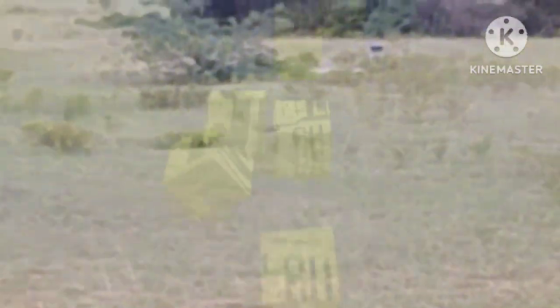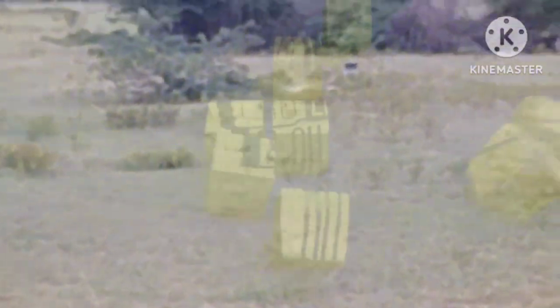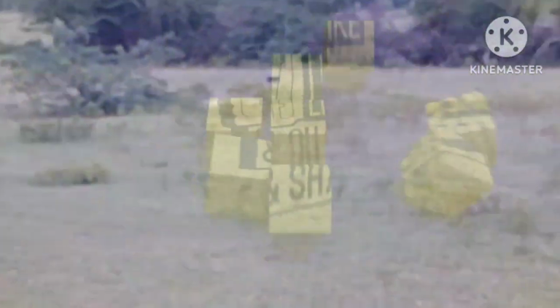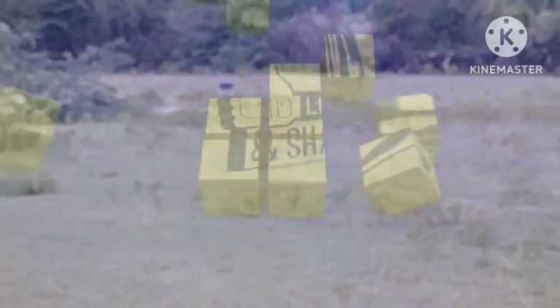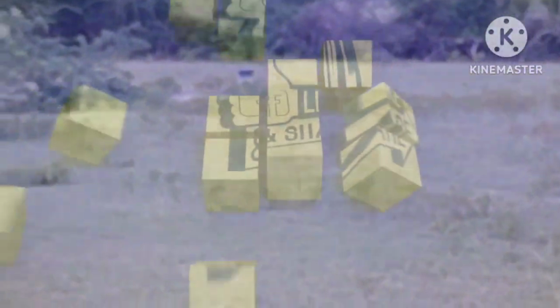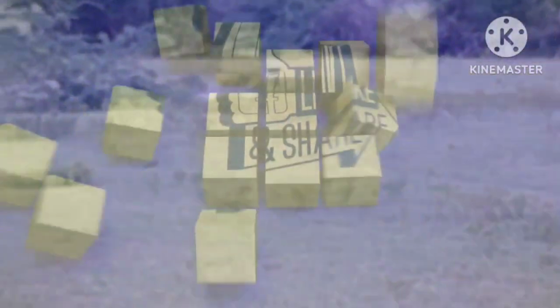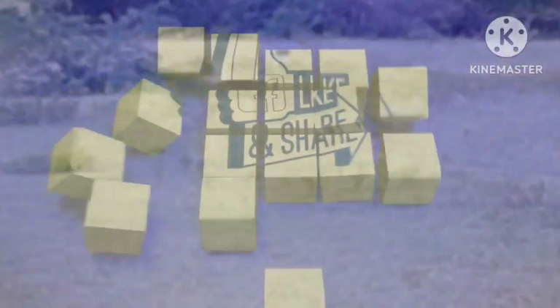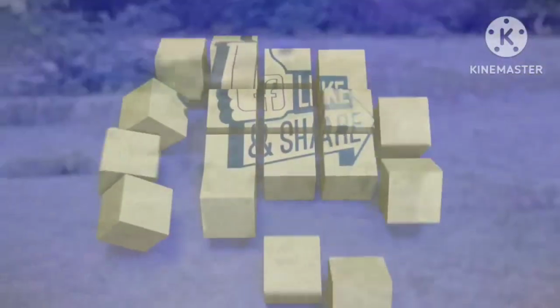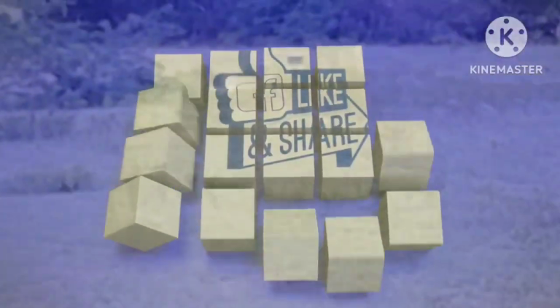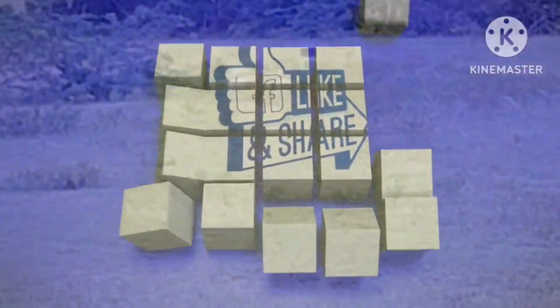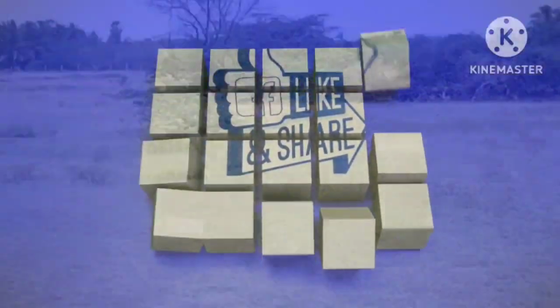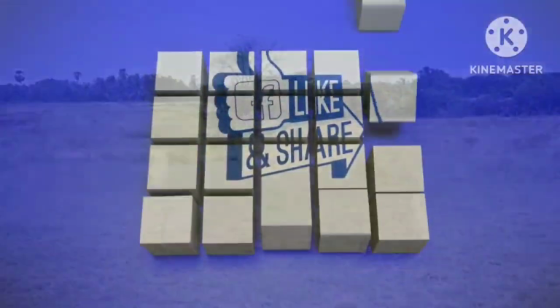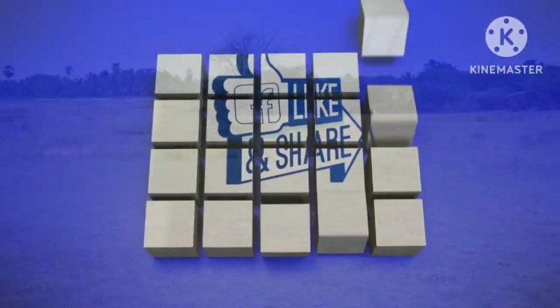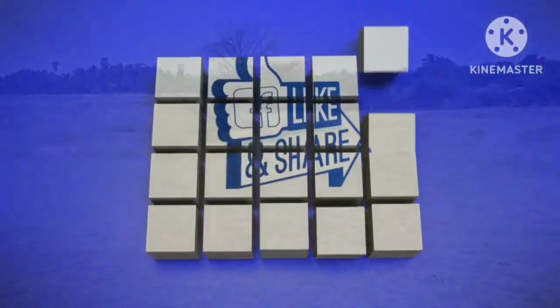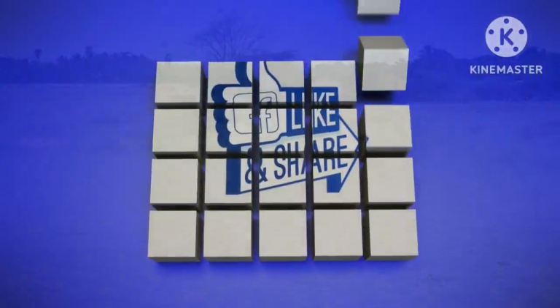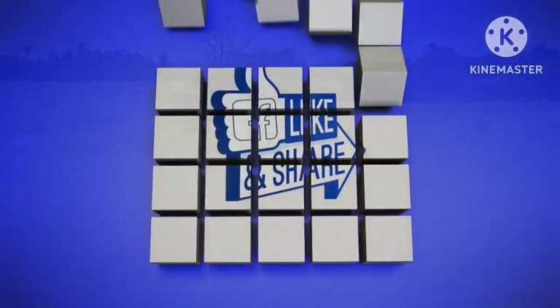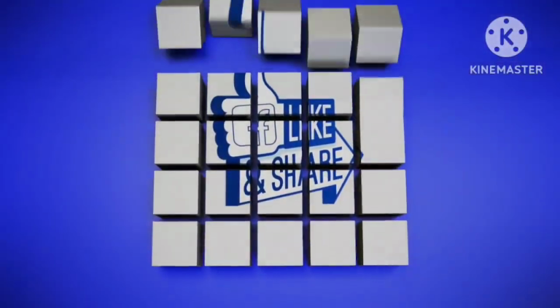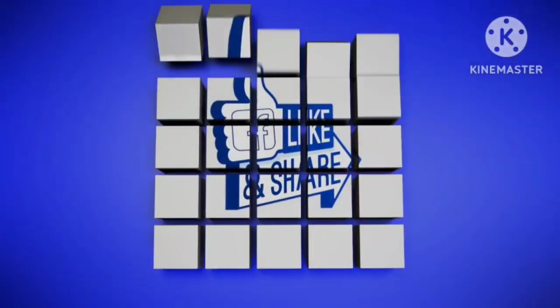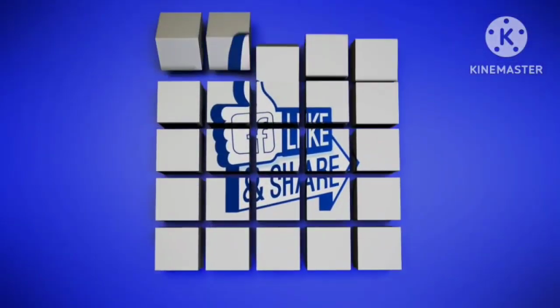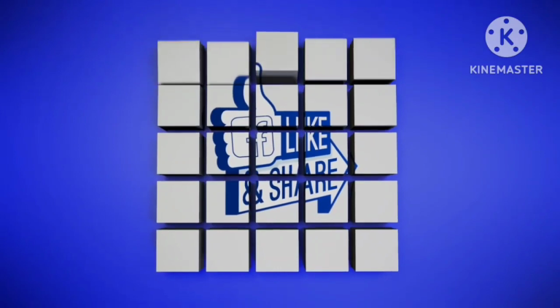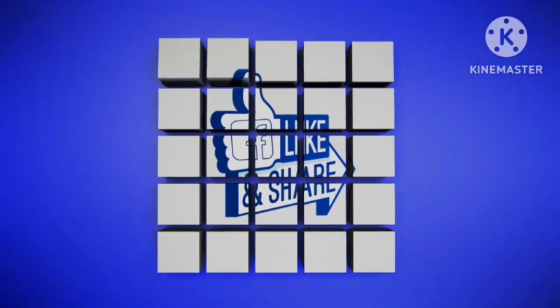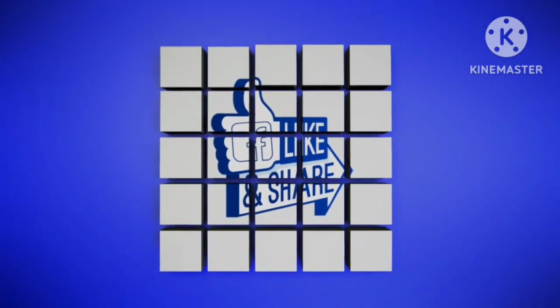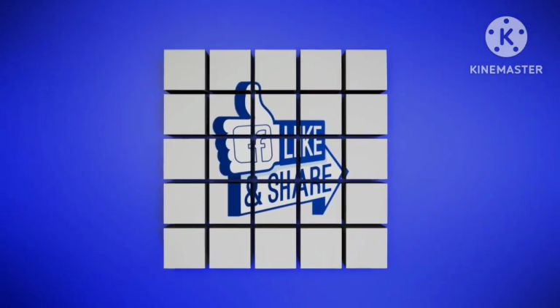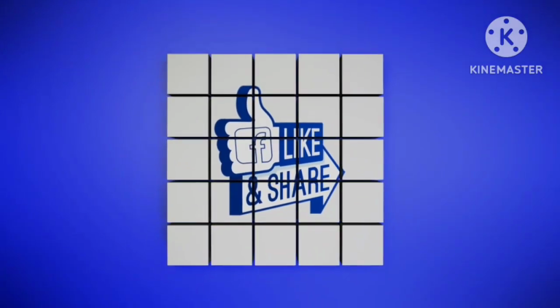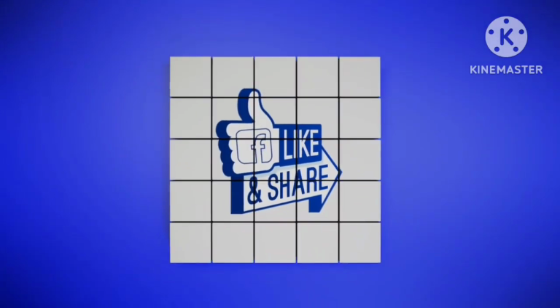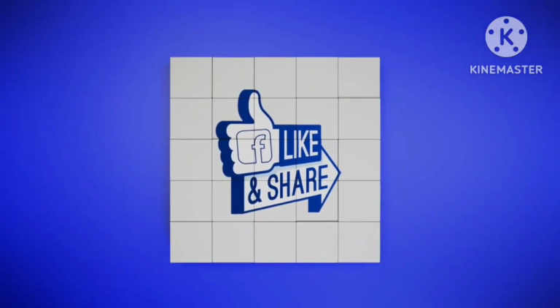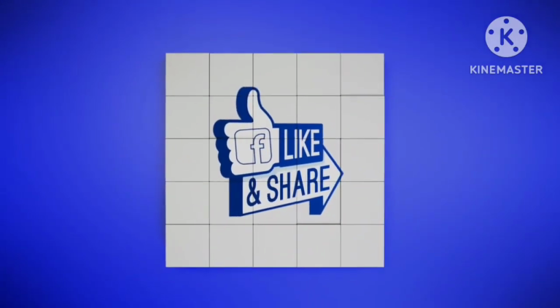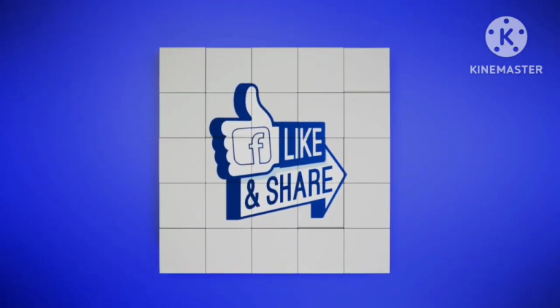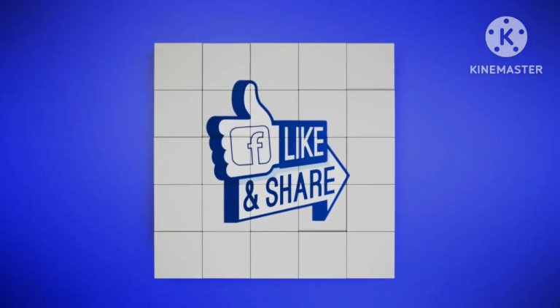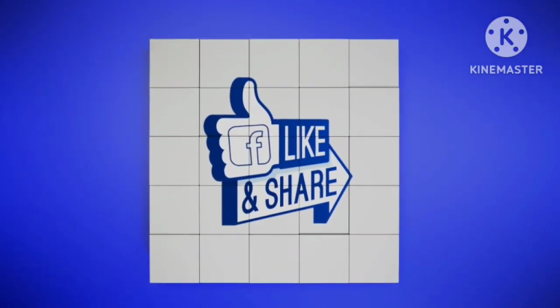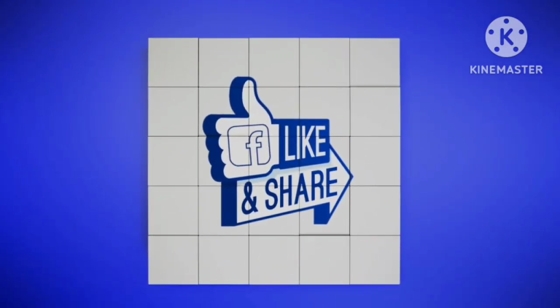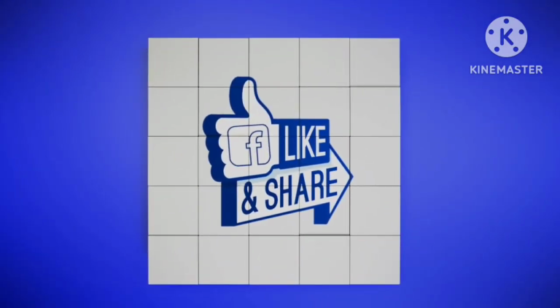Thanks for watching. Subscribe to the channel.